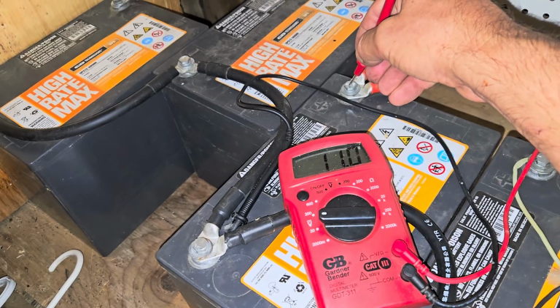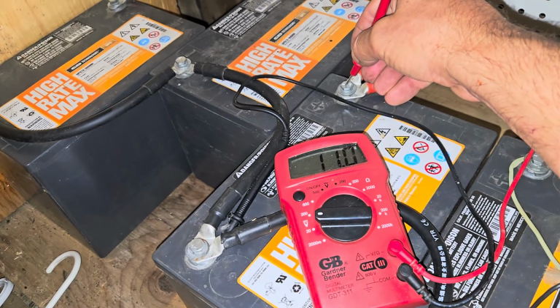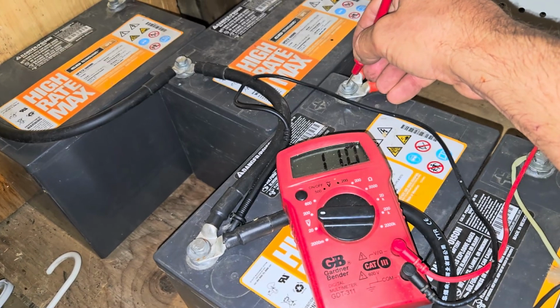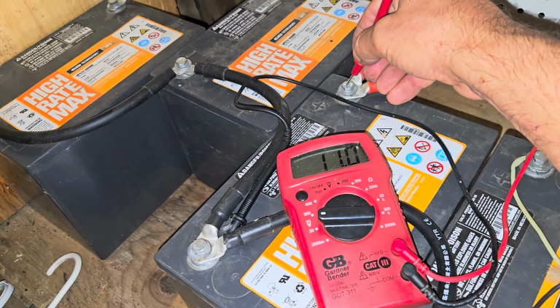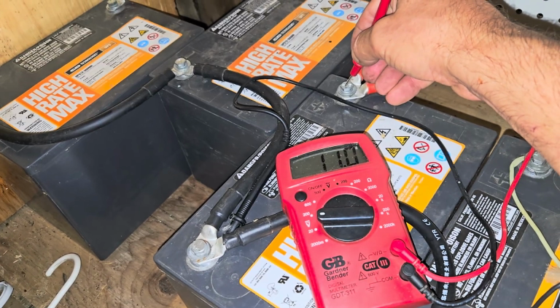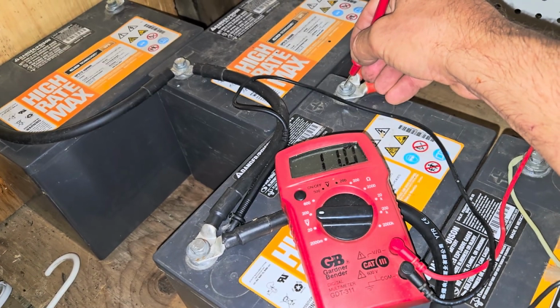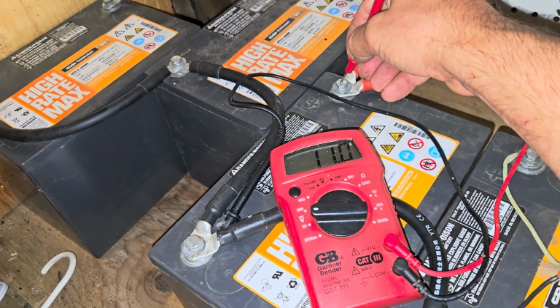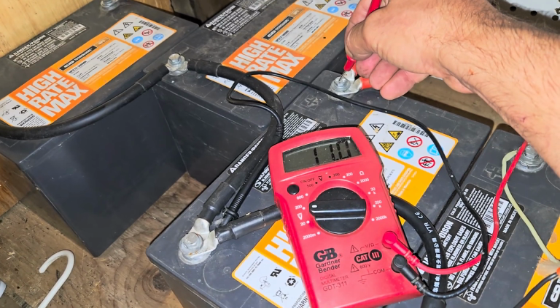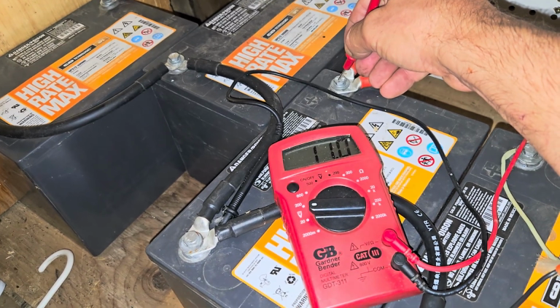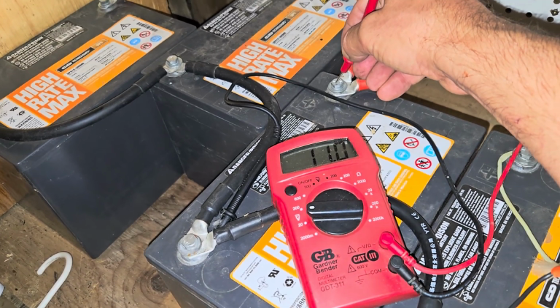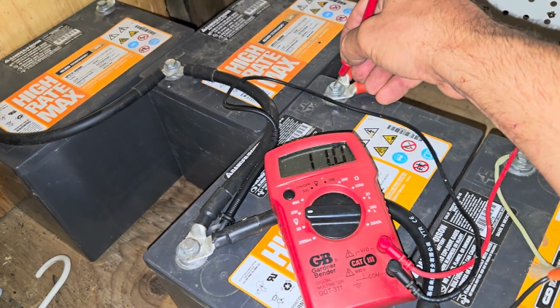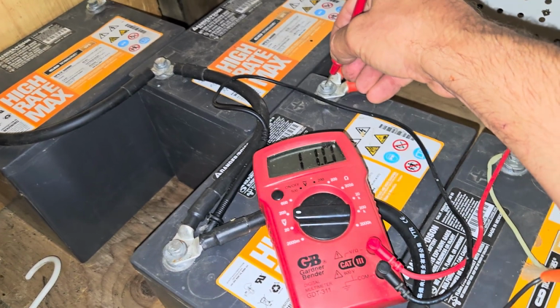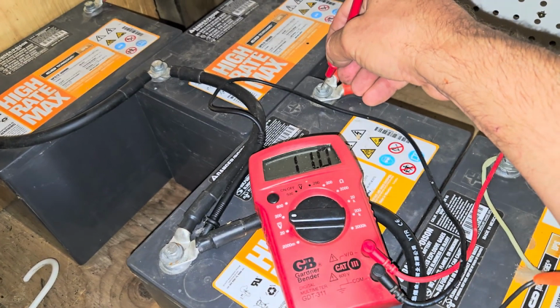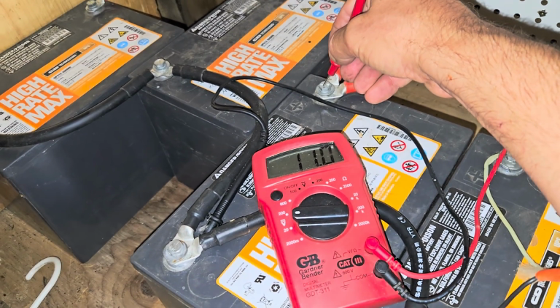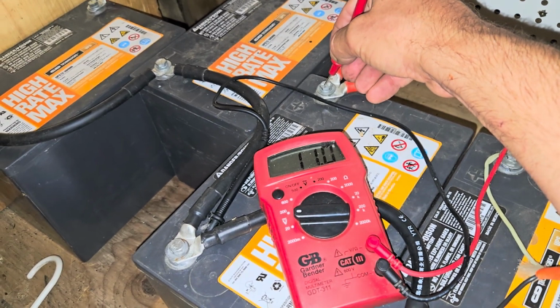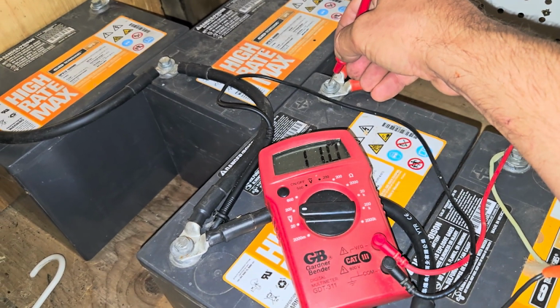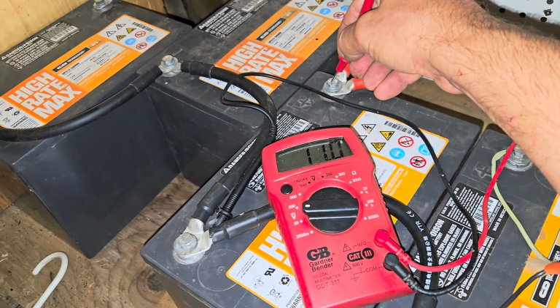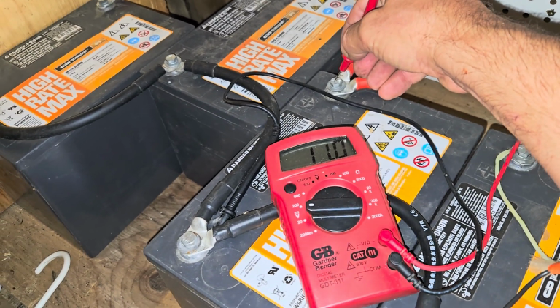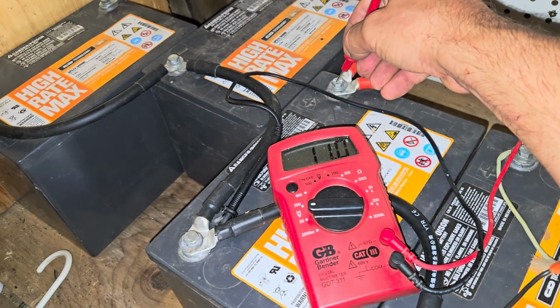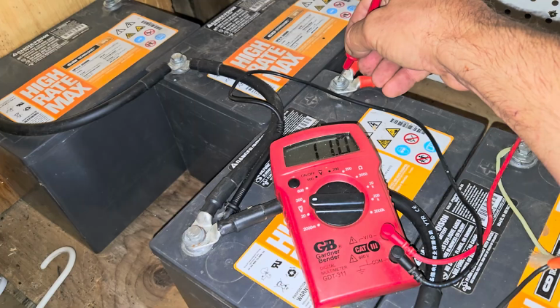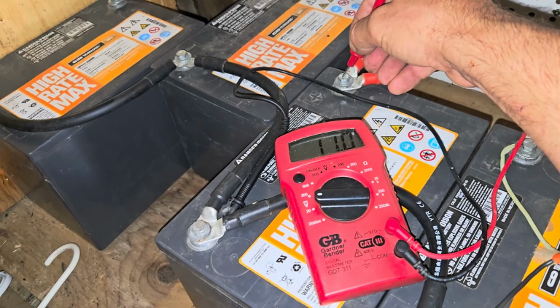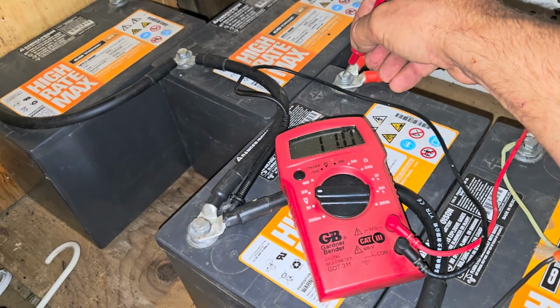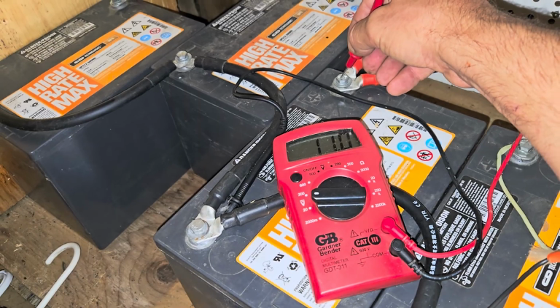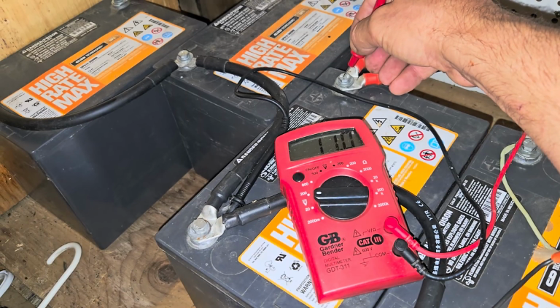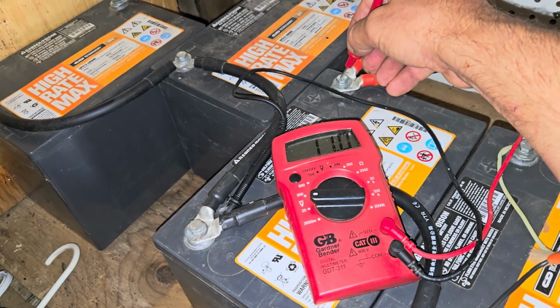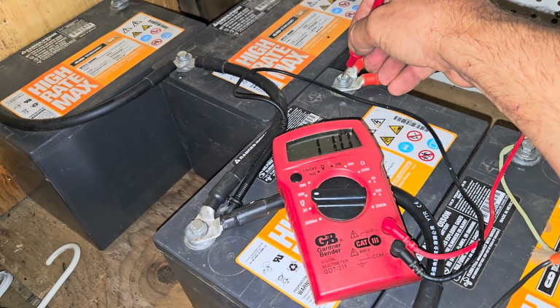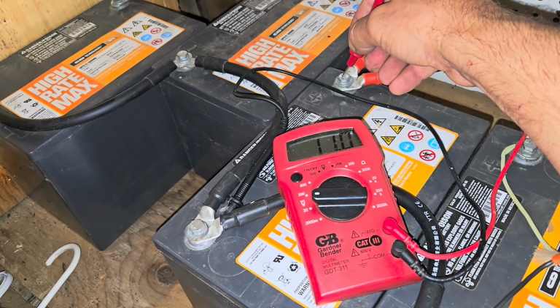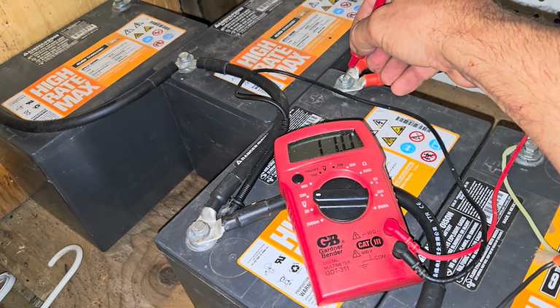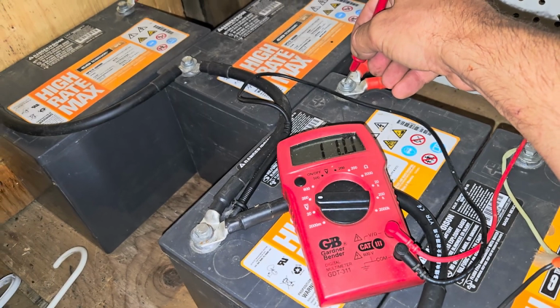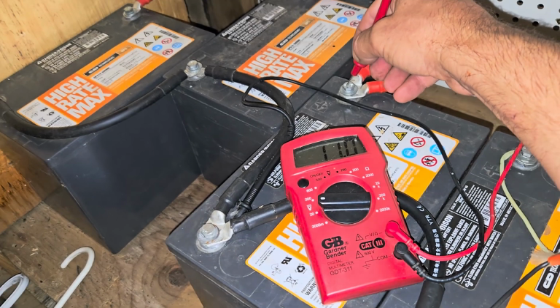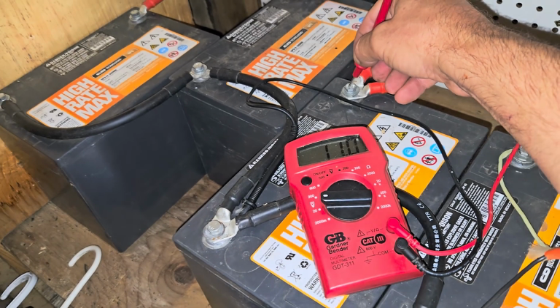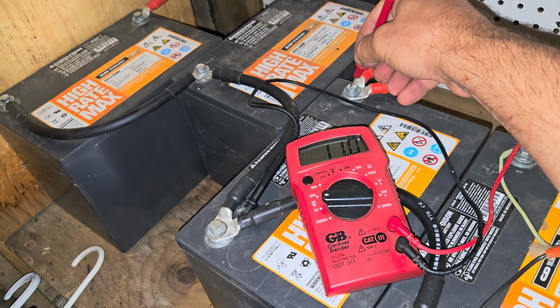The battery bank is reading 11 volts as well. I'll come back in an hour and we'll see if it's improving.